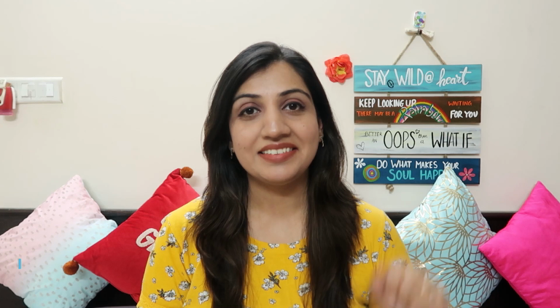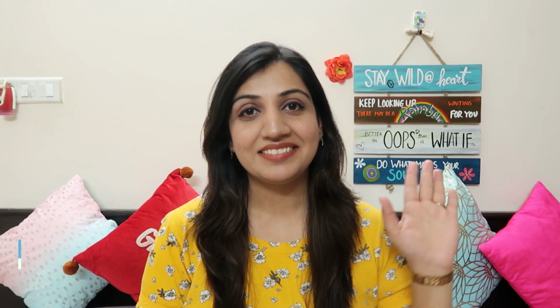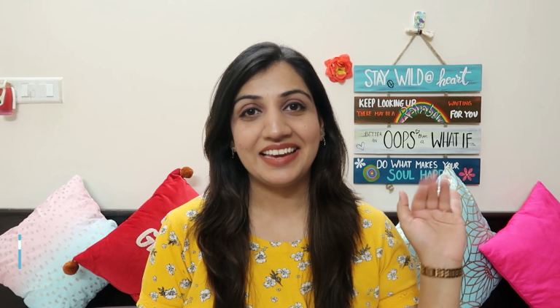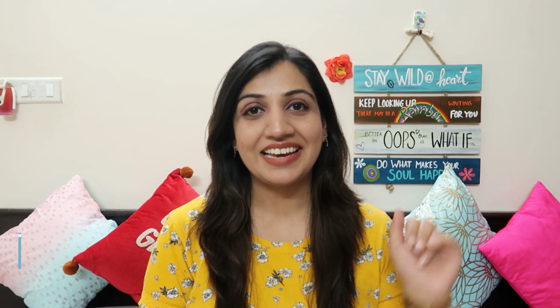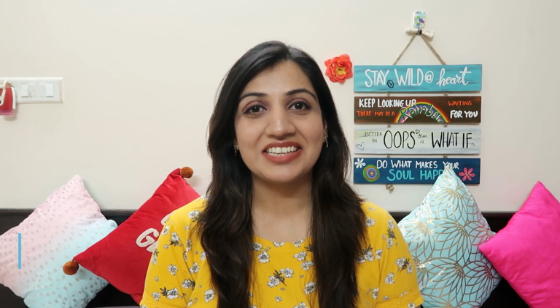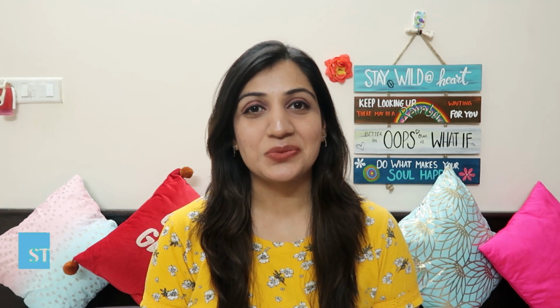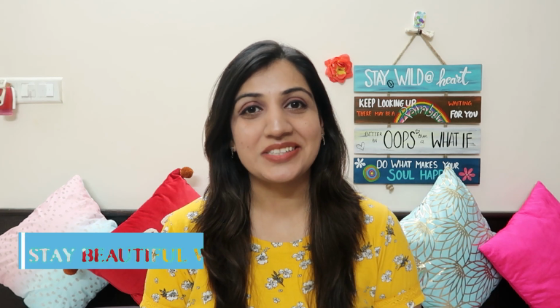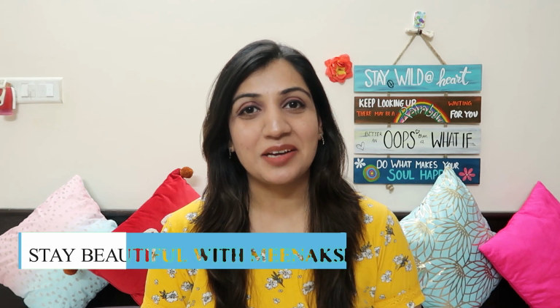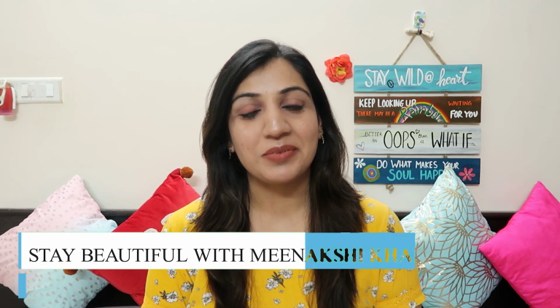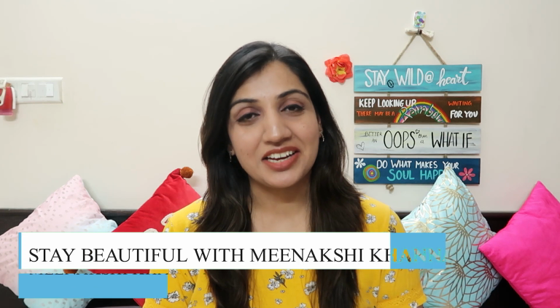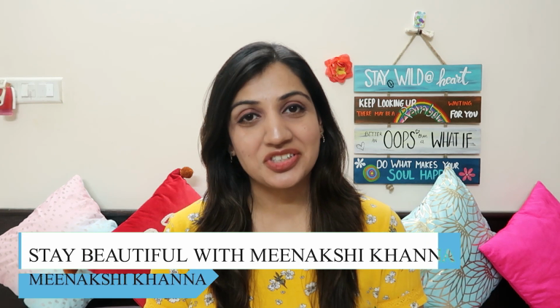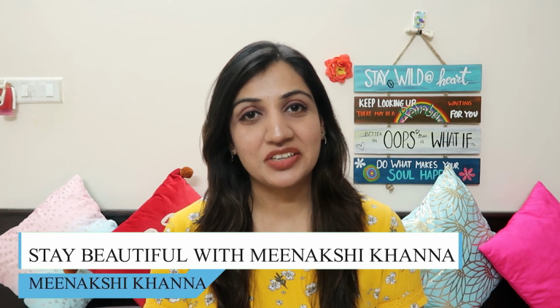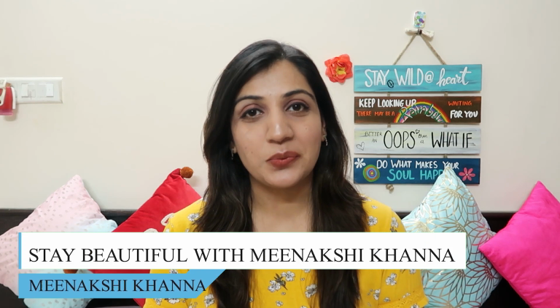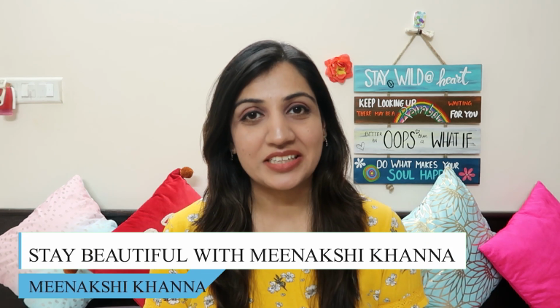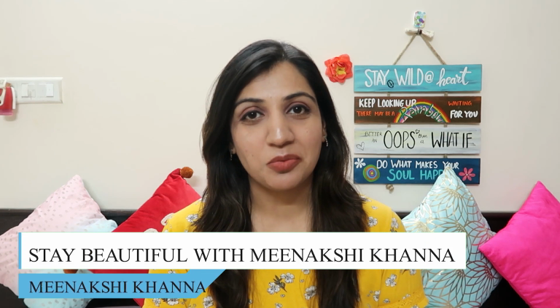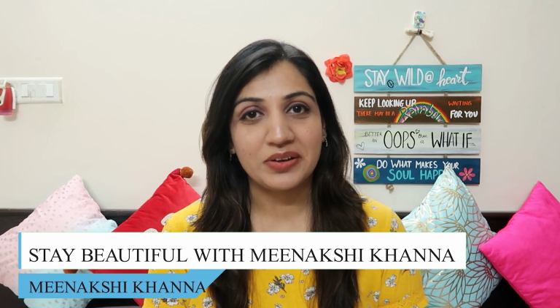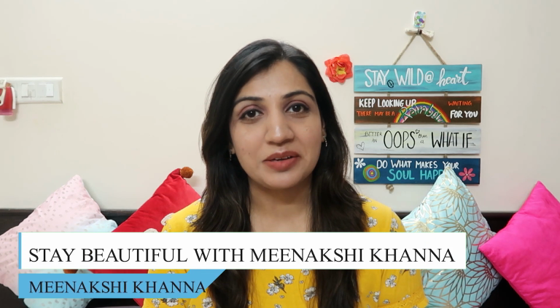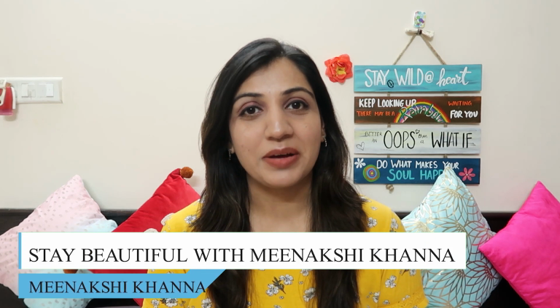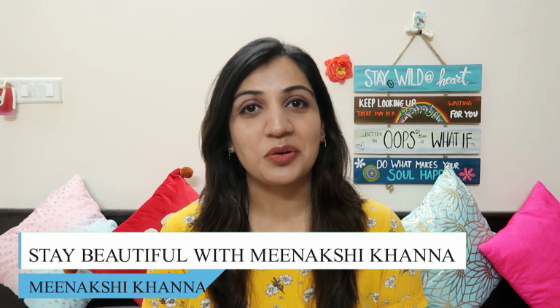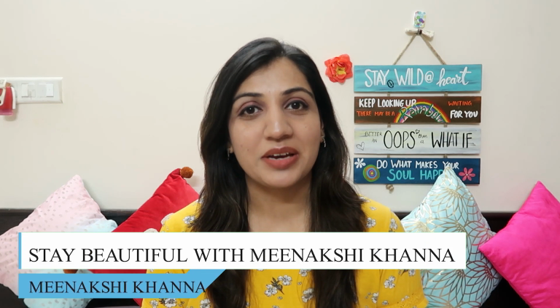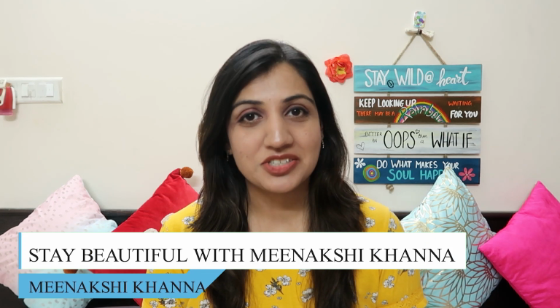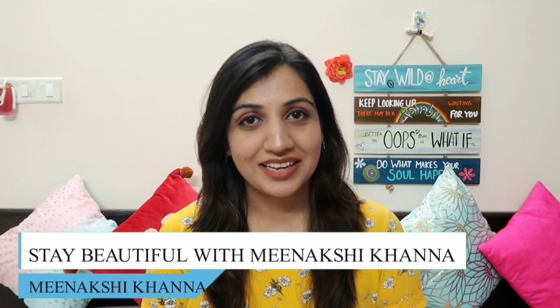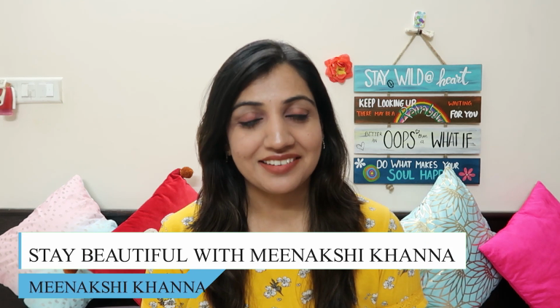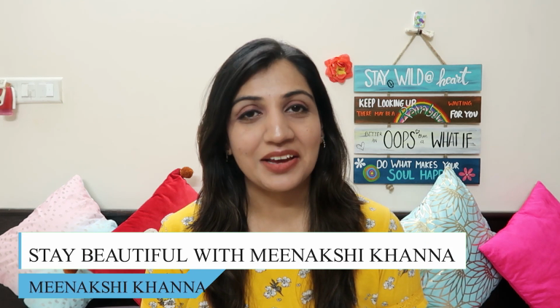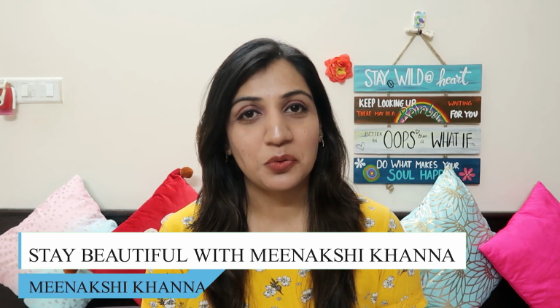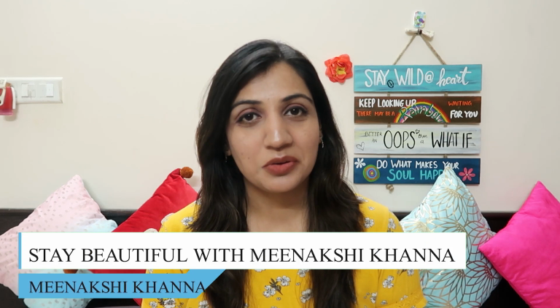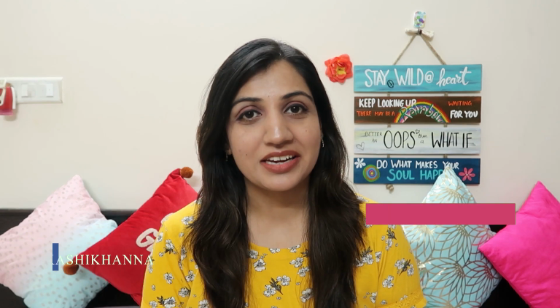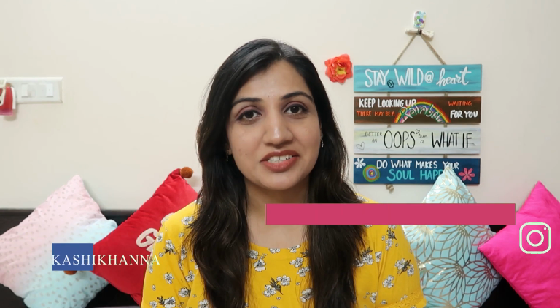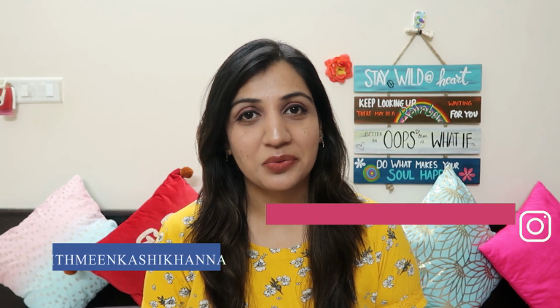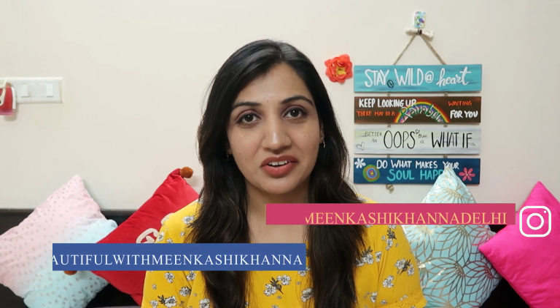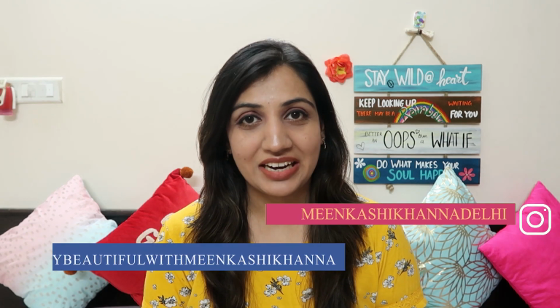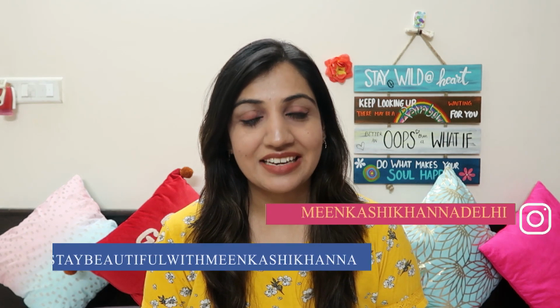Hey guys, what's up? Minakshi here. Welcome or welcome back to my channel. I hope you guys are doing great.